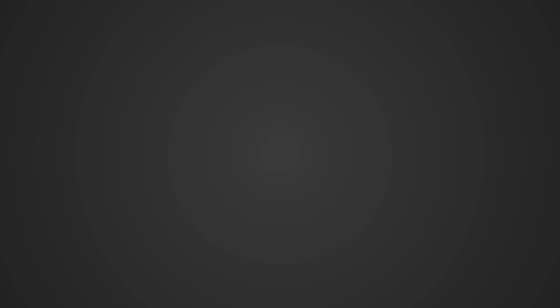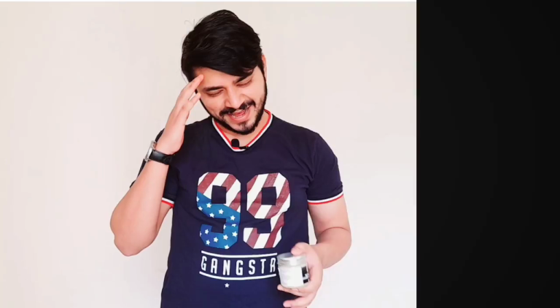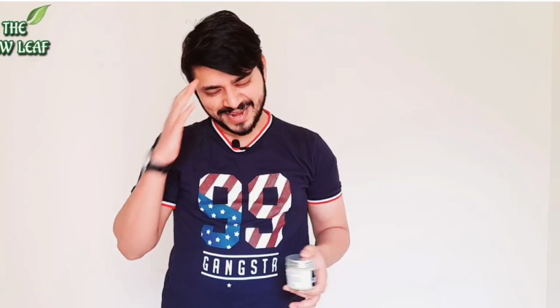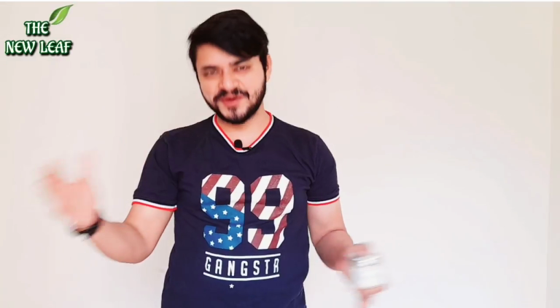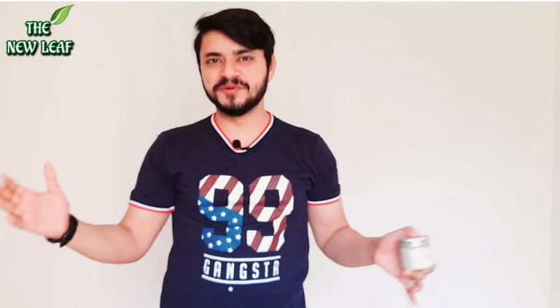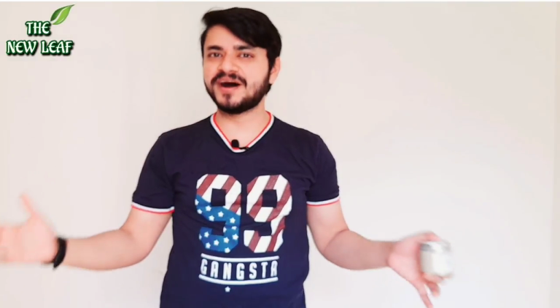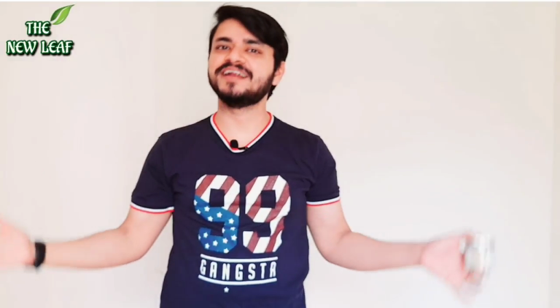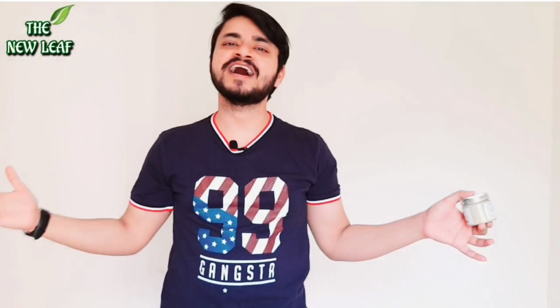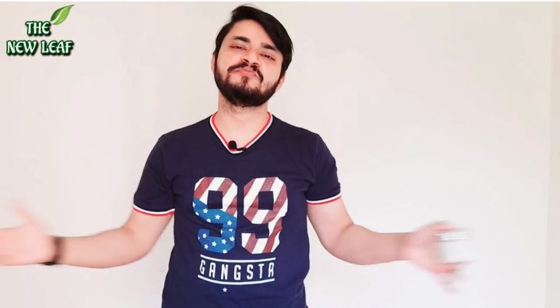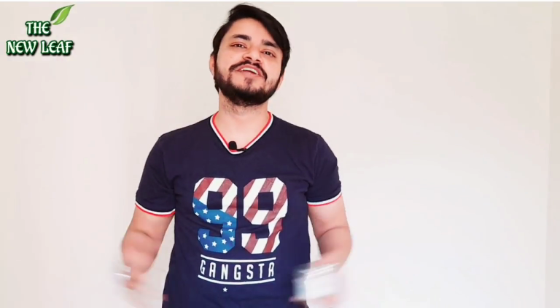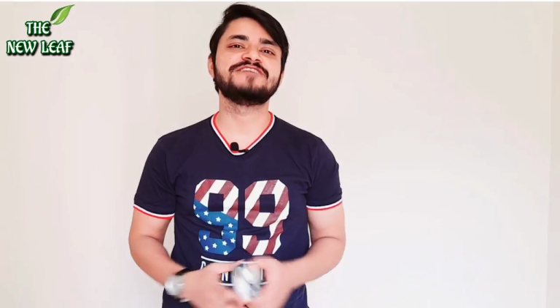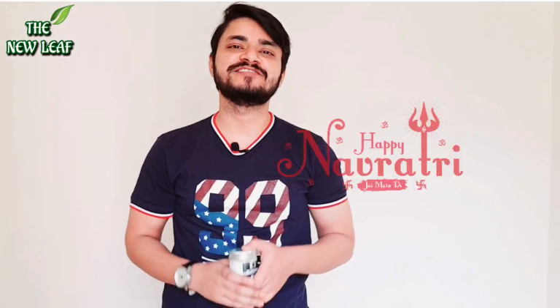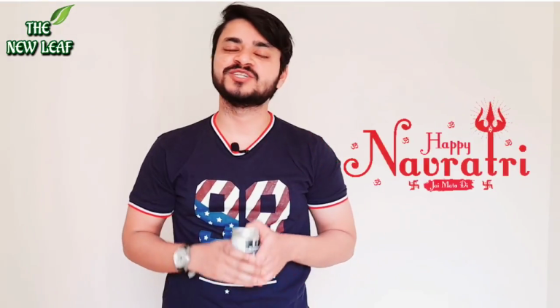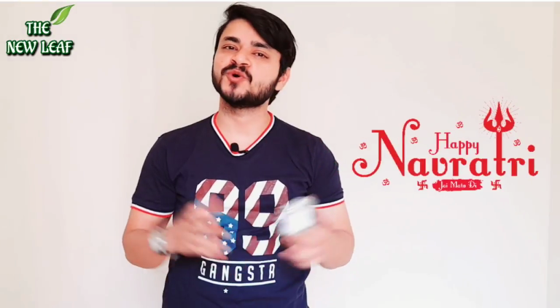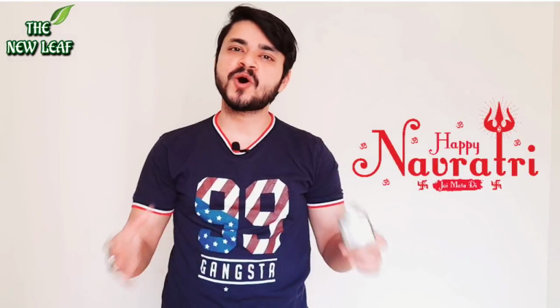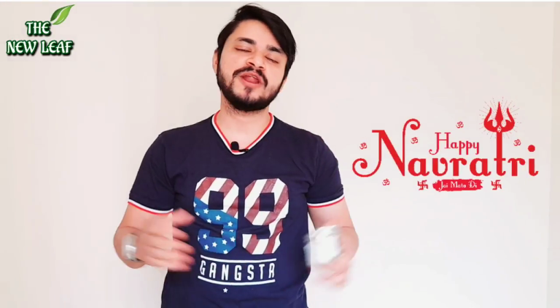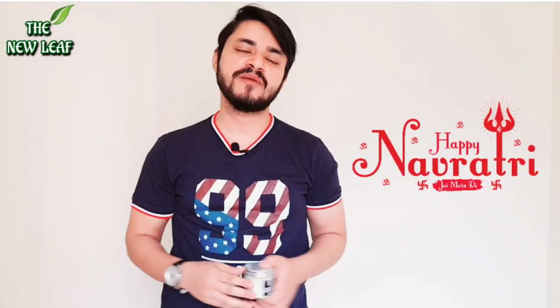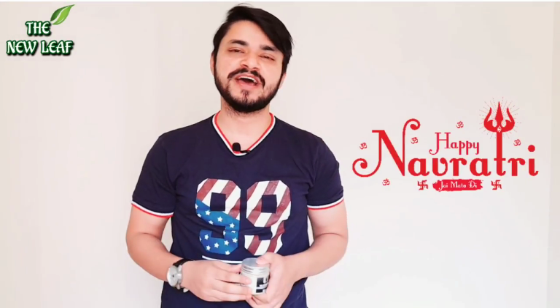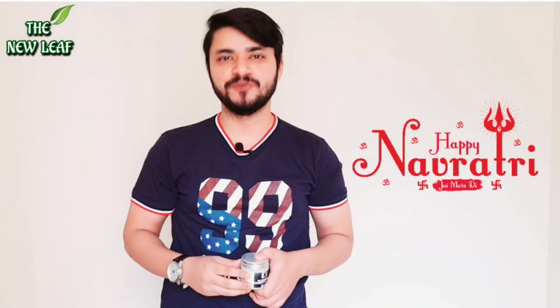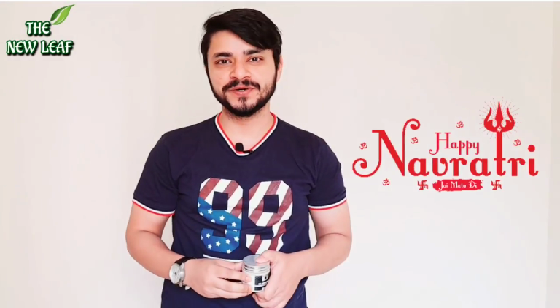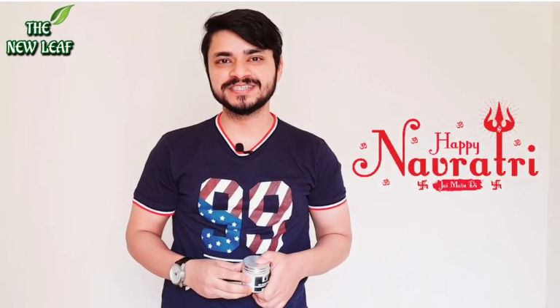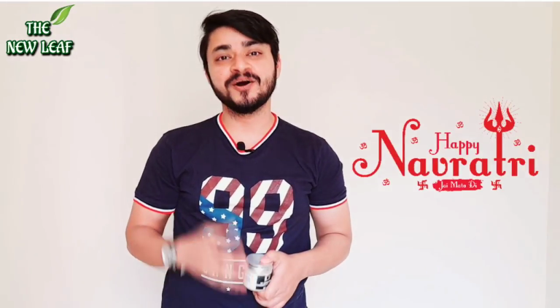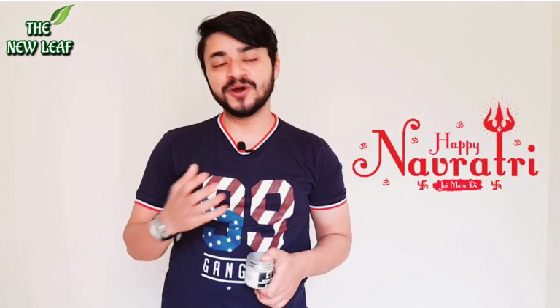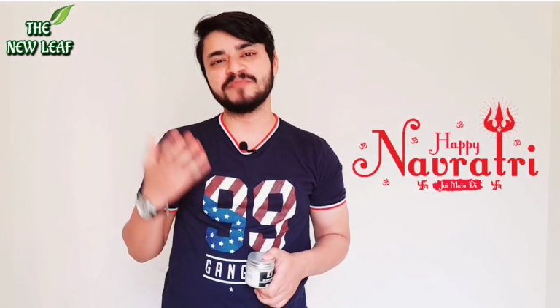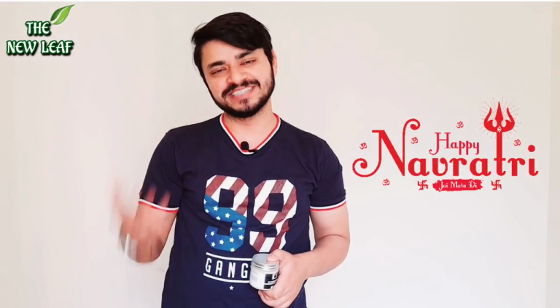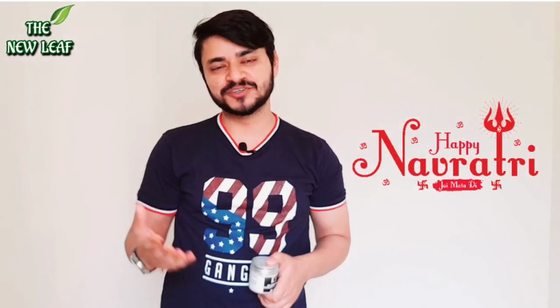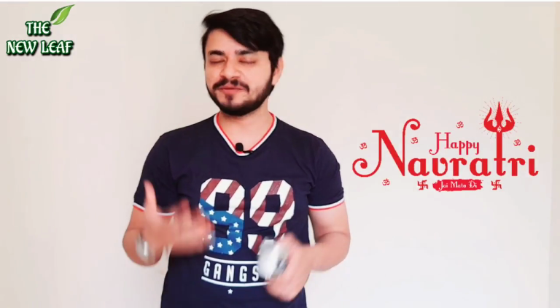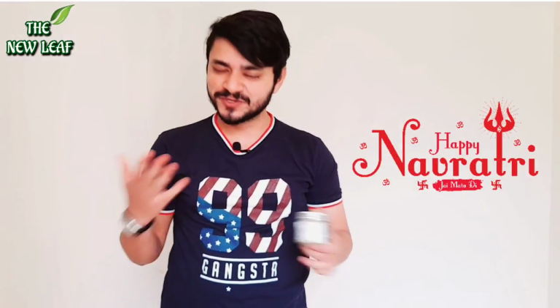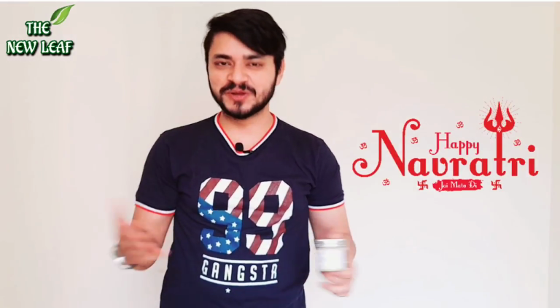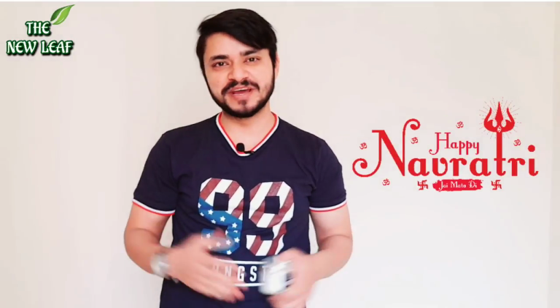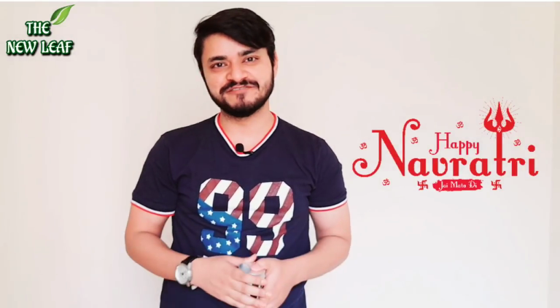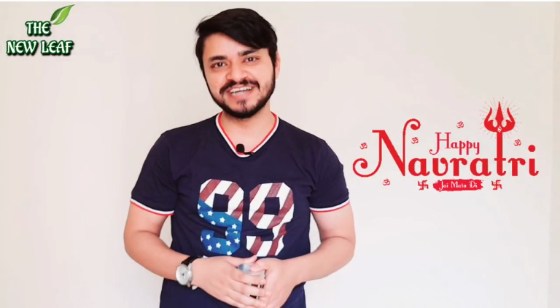Hello everyone, happy Navratri to all my viewers, all my subscribers, all my friends.